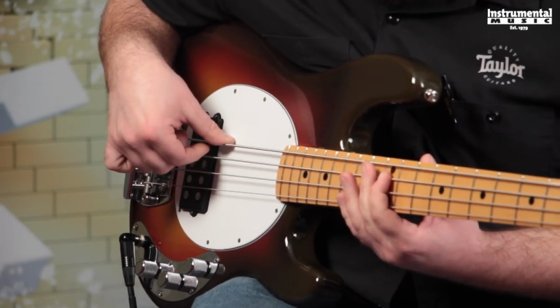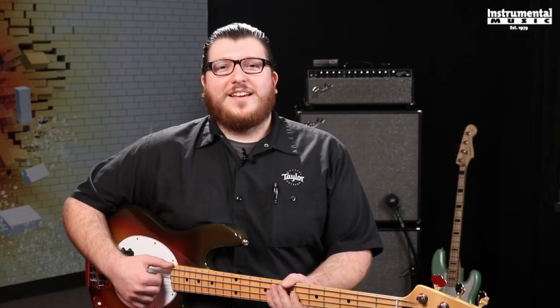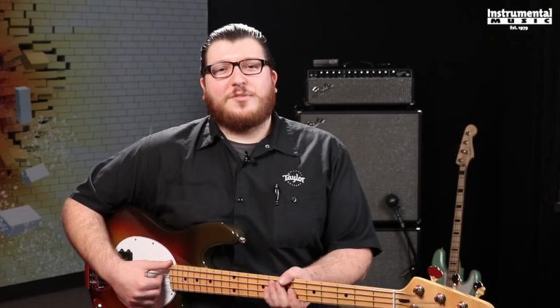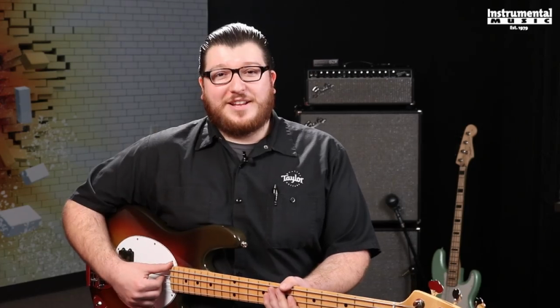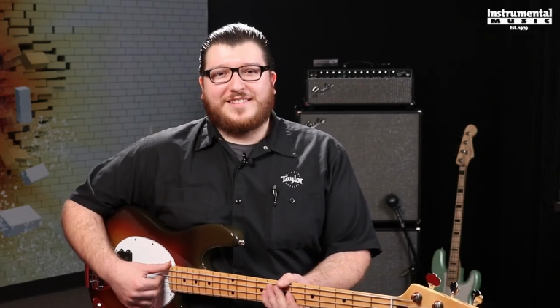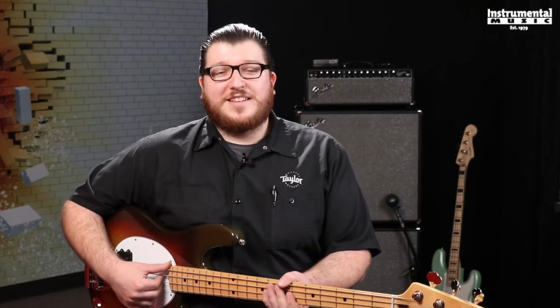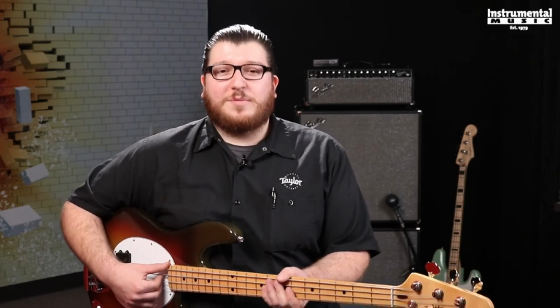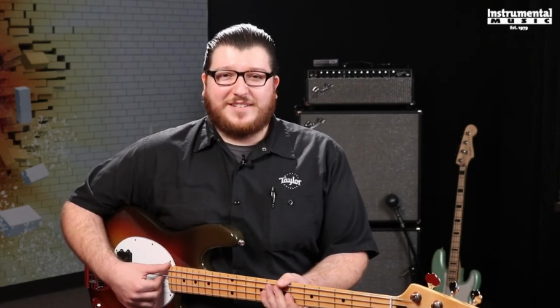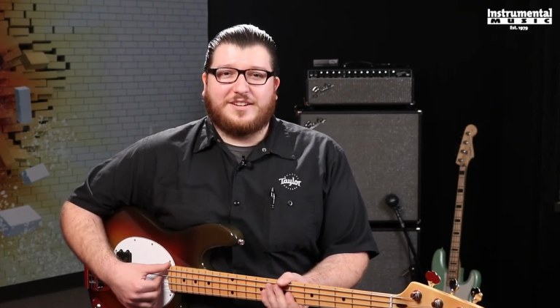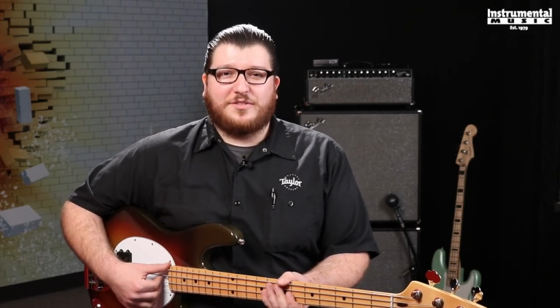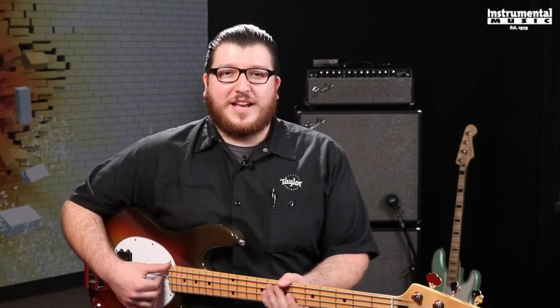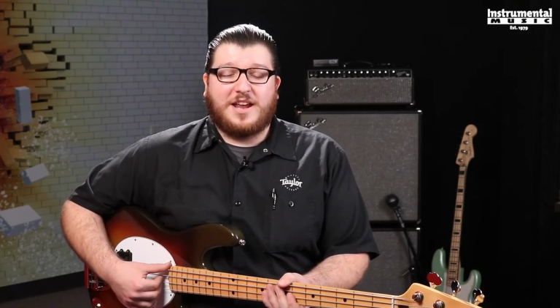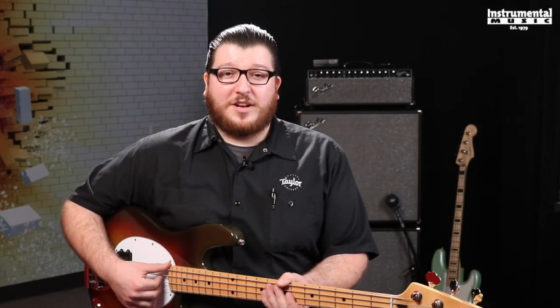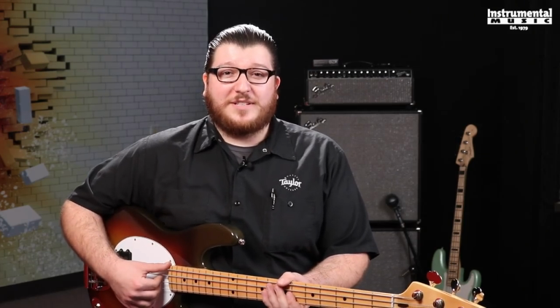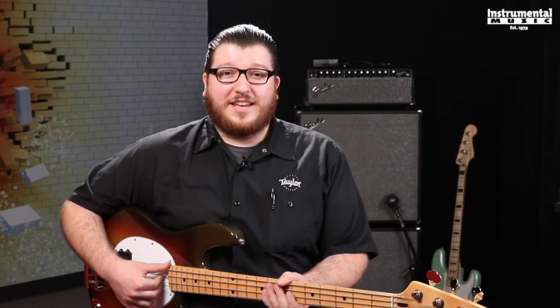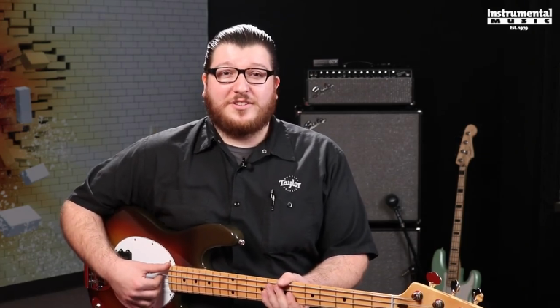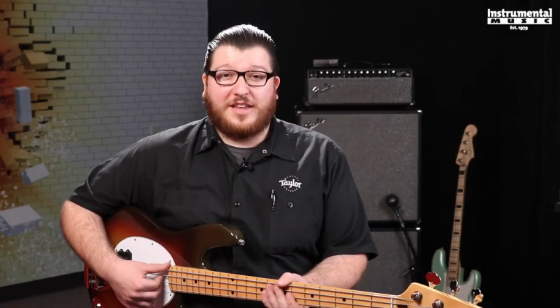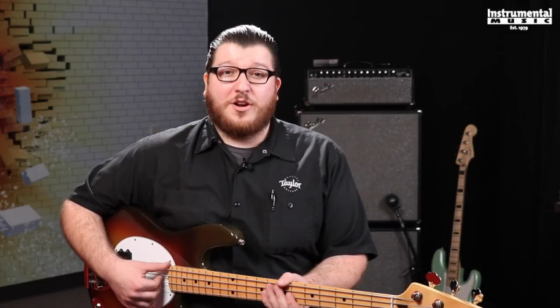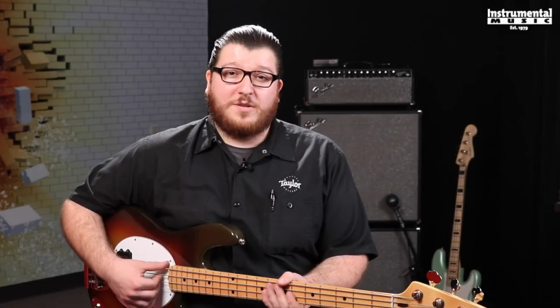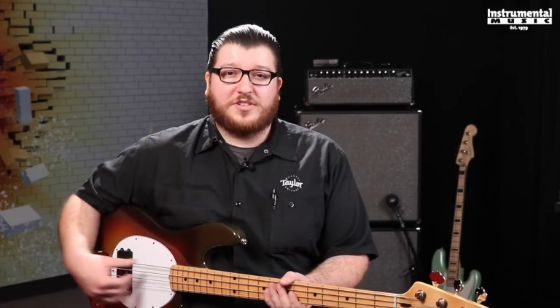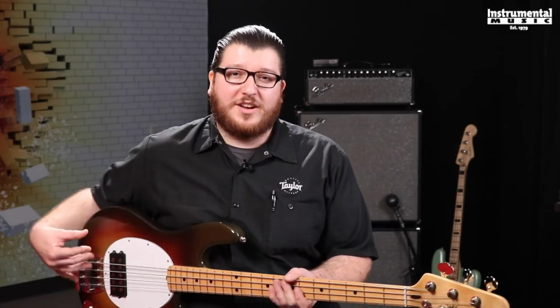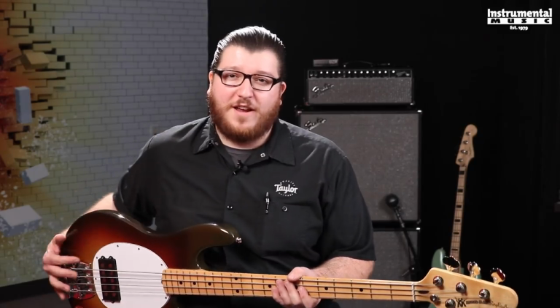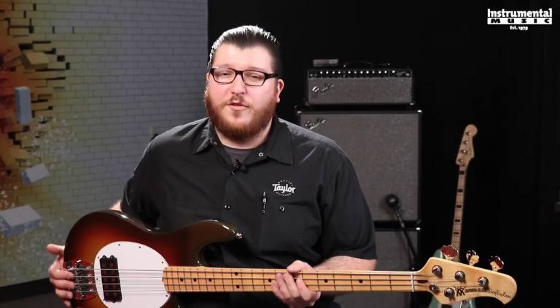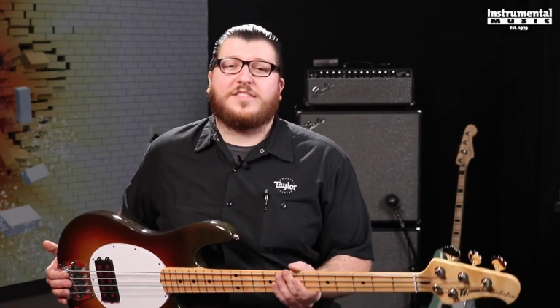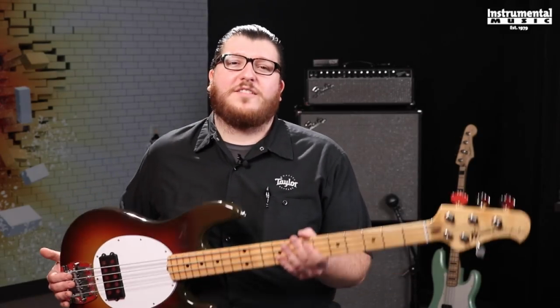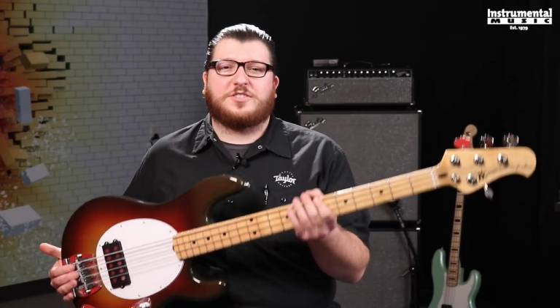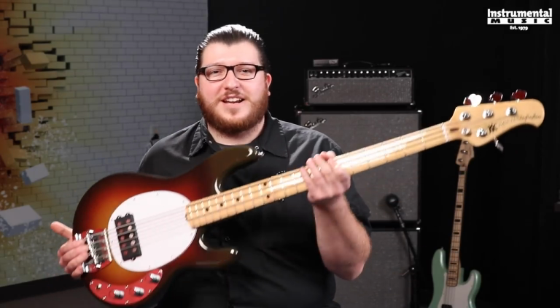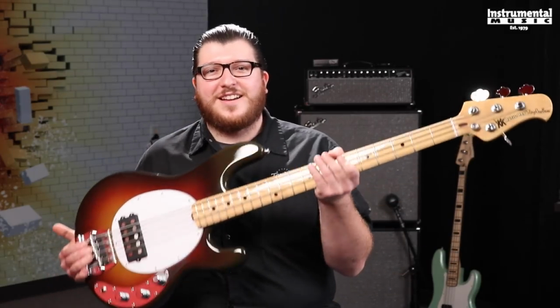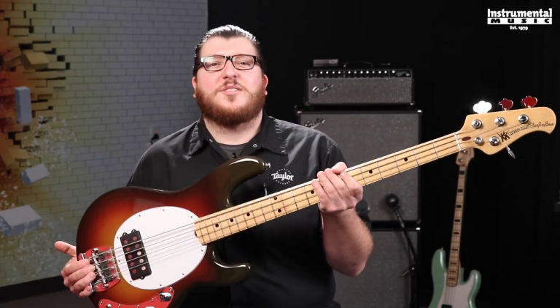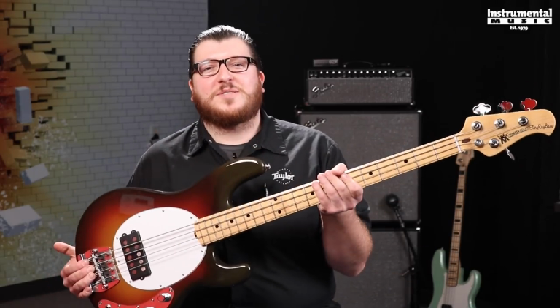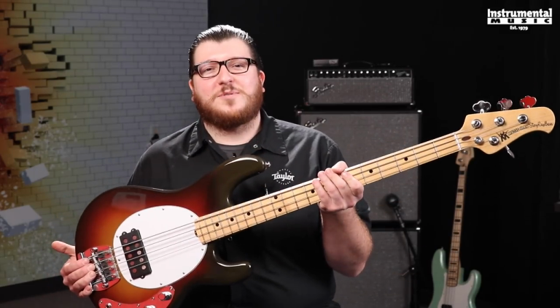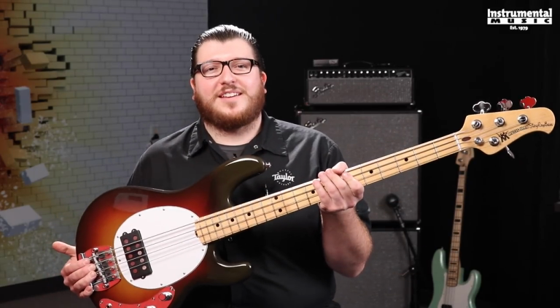Hey everybody! This is Nick with Basic Gear Review and today we're going to be taking a look at the Ernie Ball Stingray 40th Anniversary Old Smoothie.